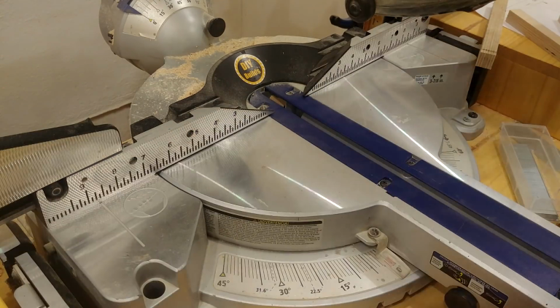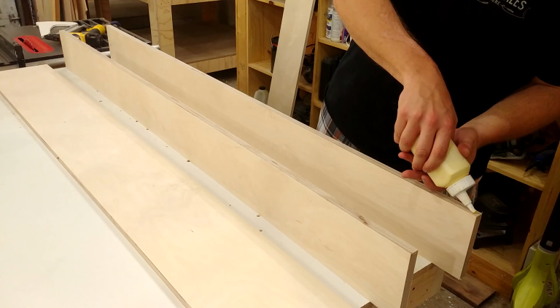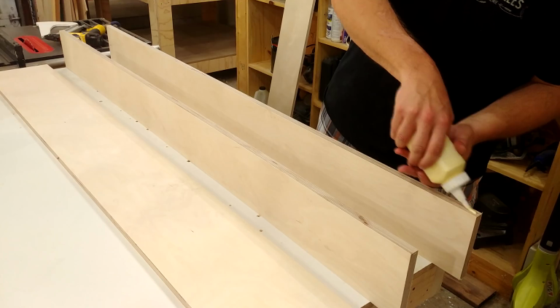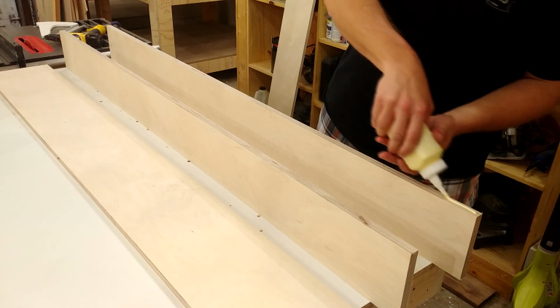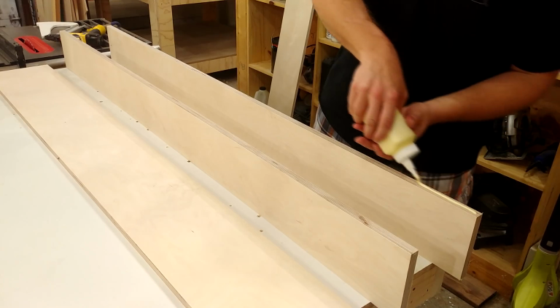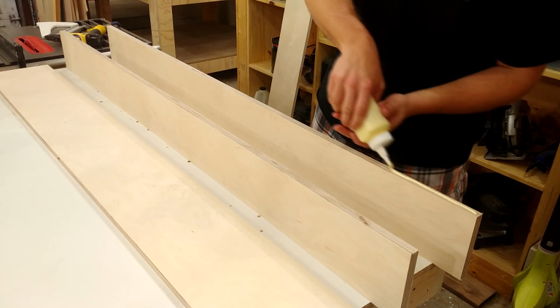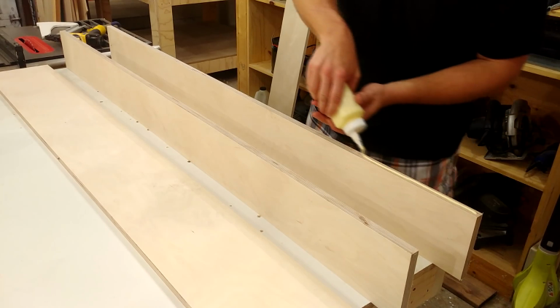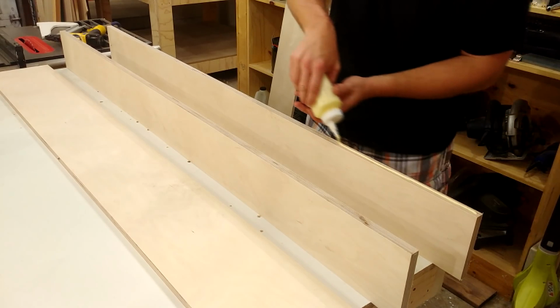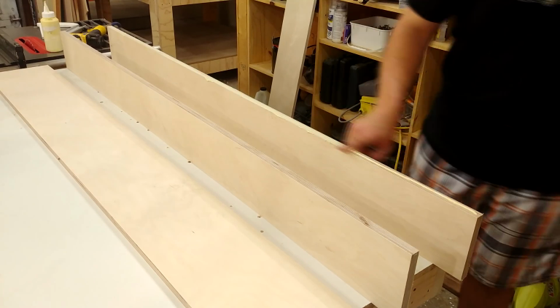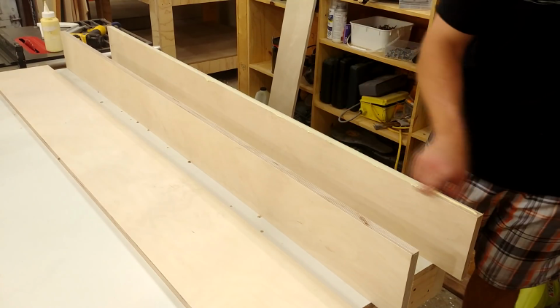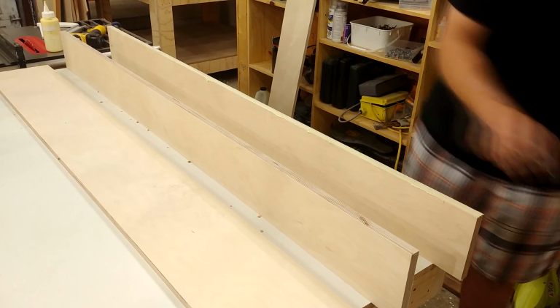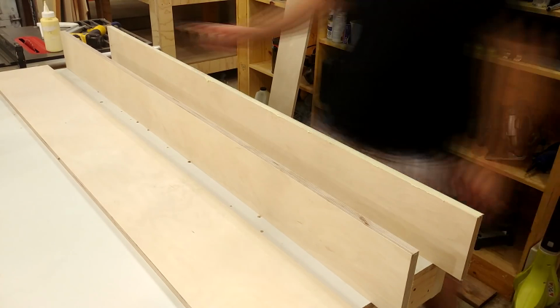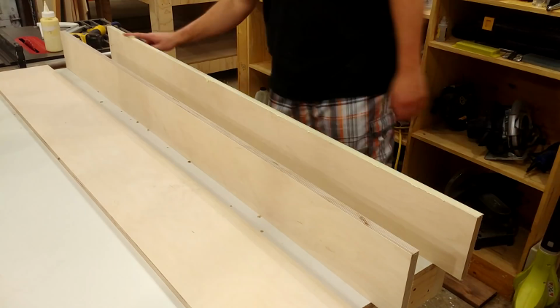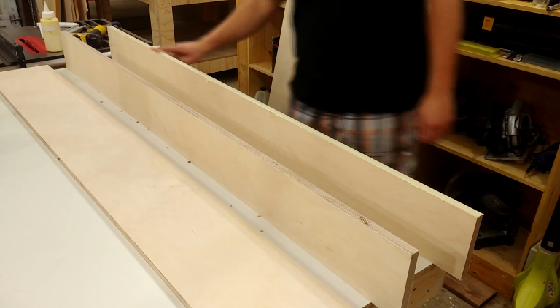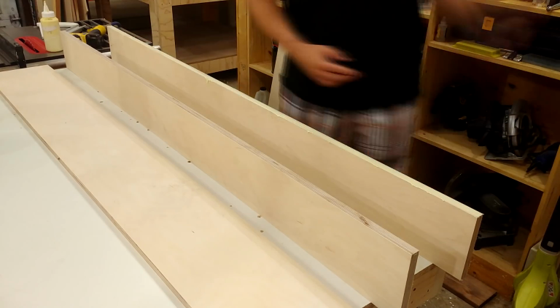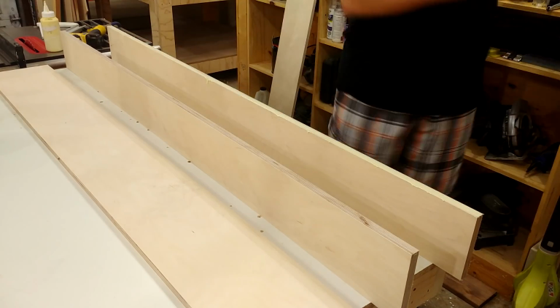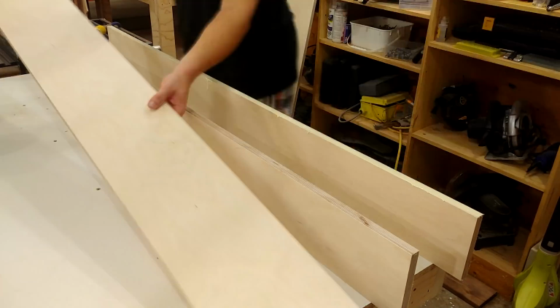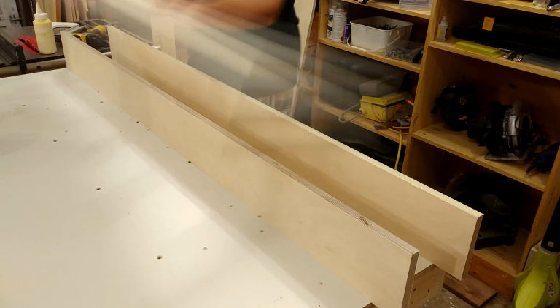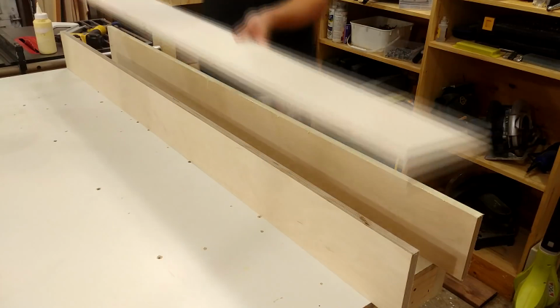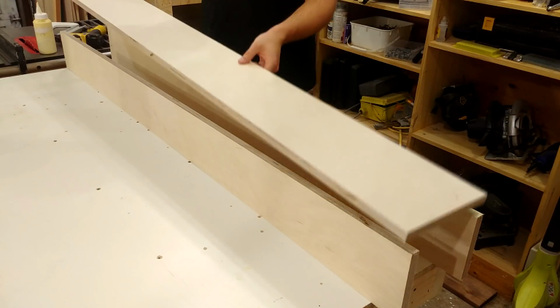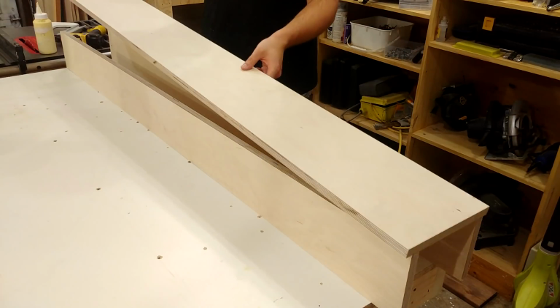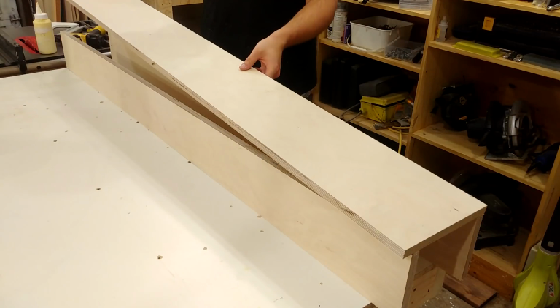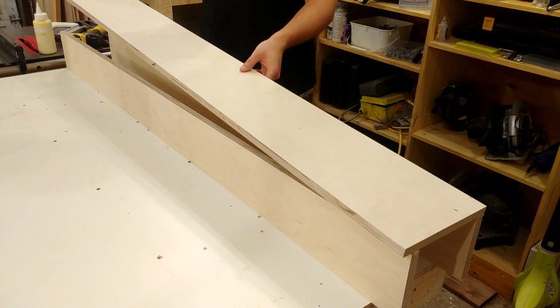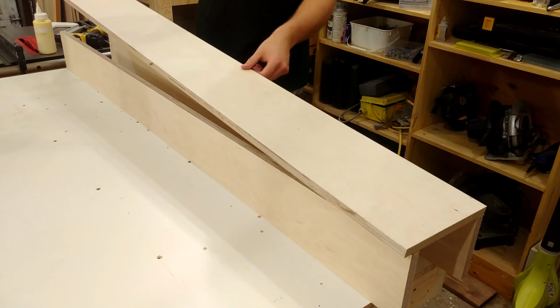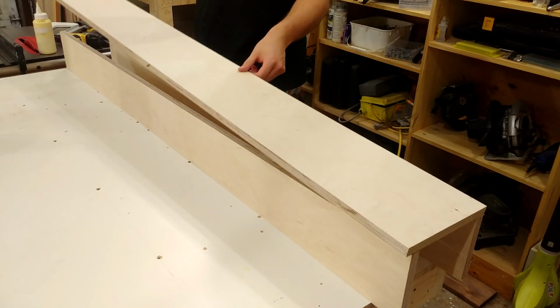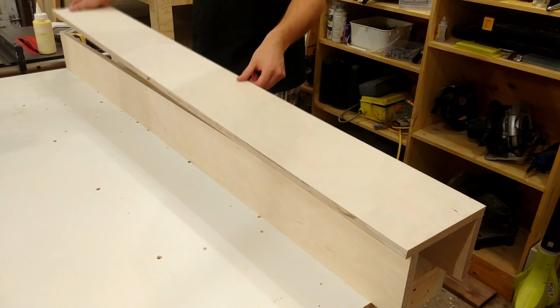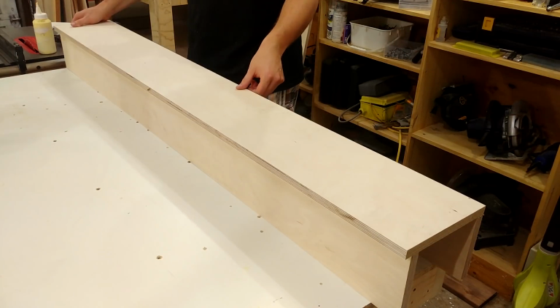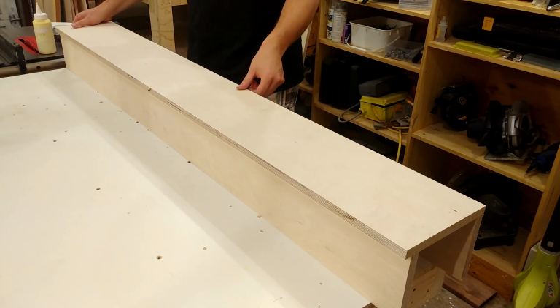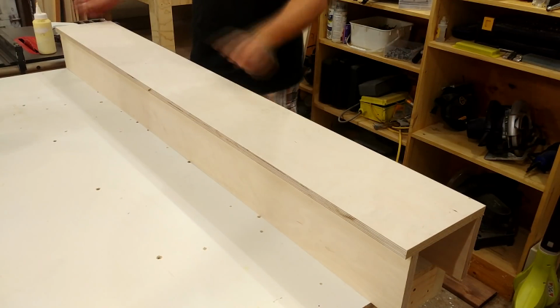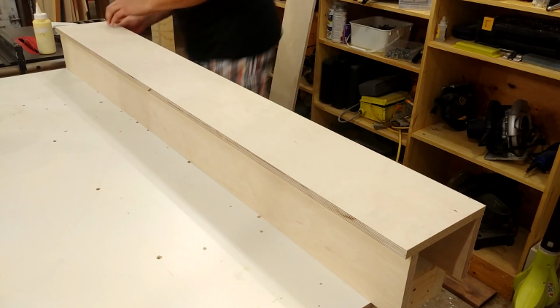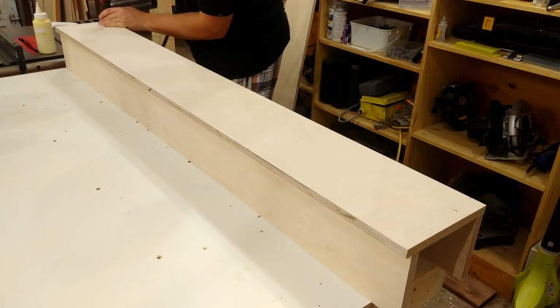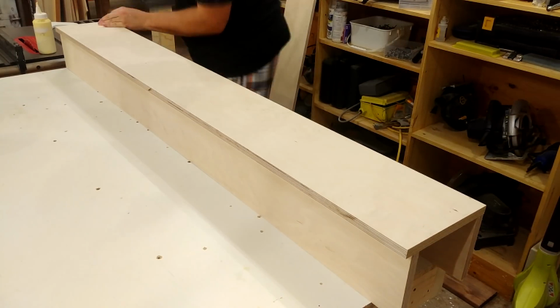To assemble the main beam of the gantry, everything is held together with glue, brad nails, and two-inch screws.